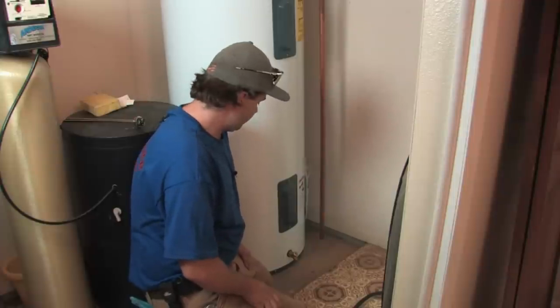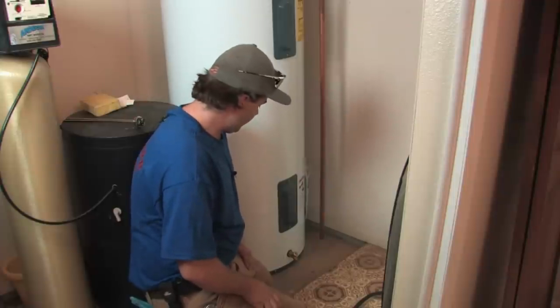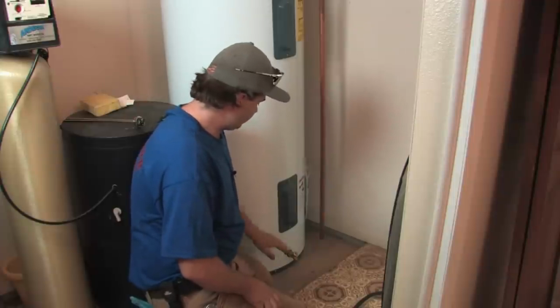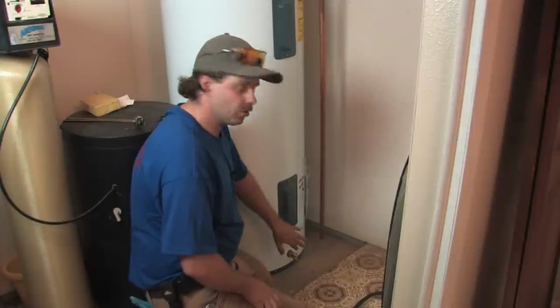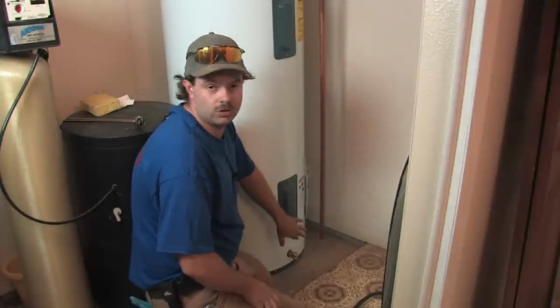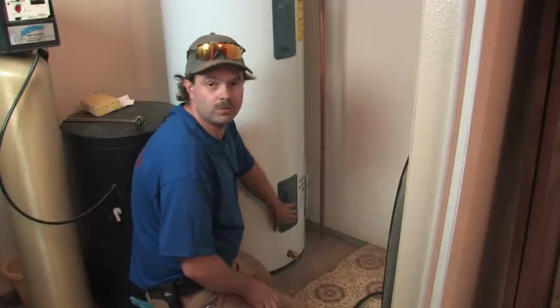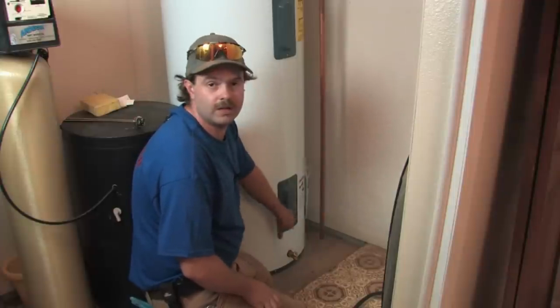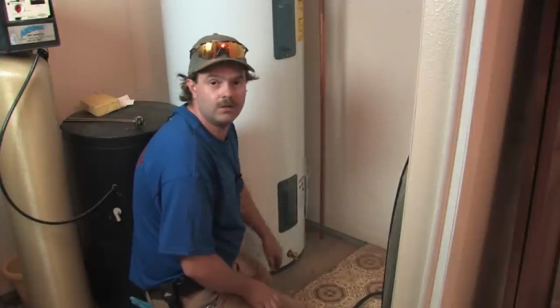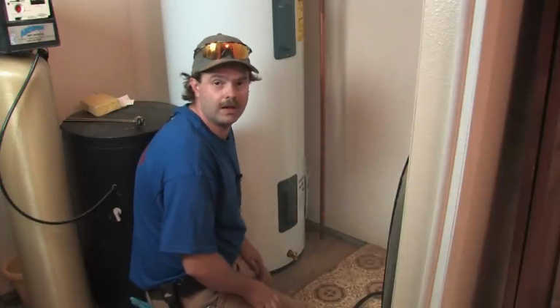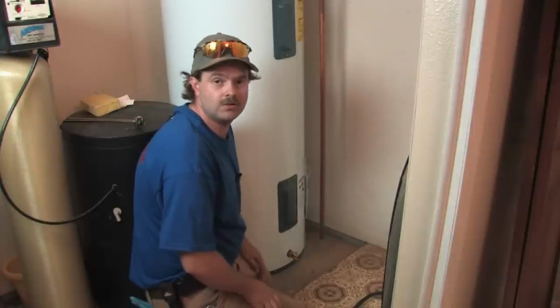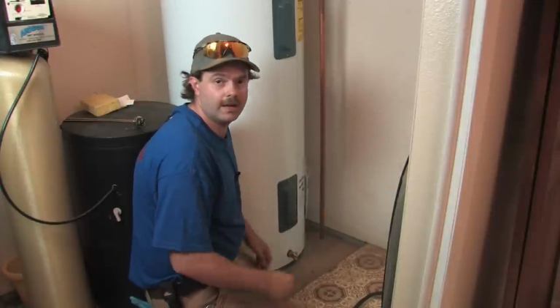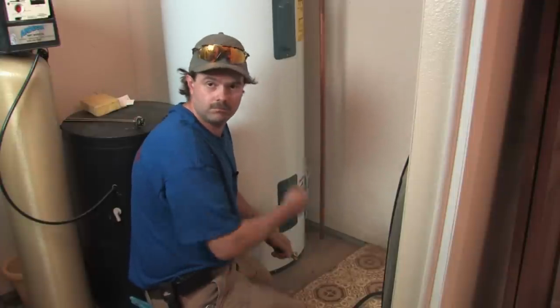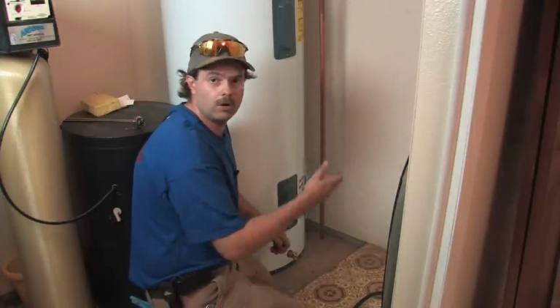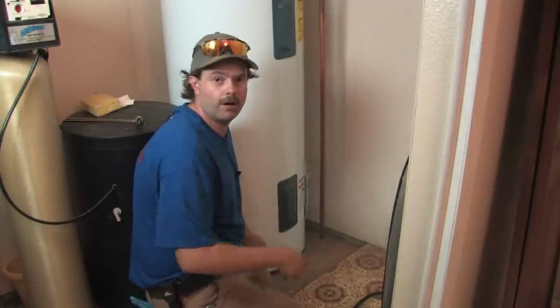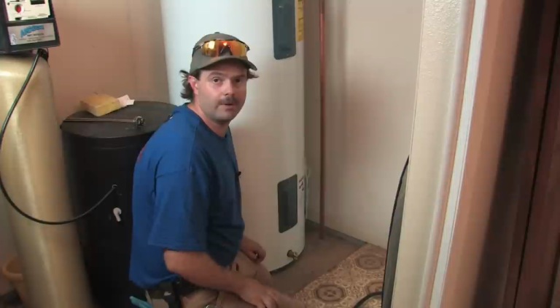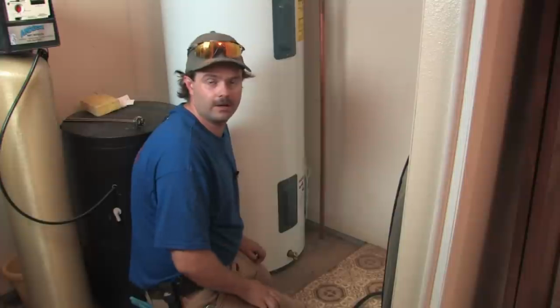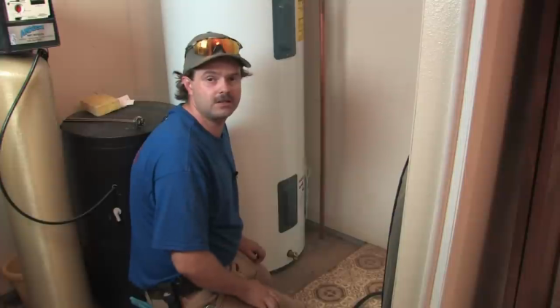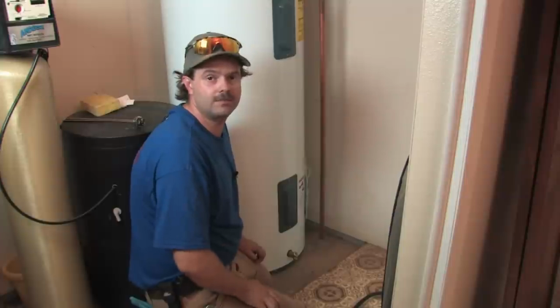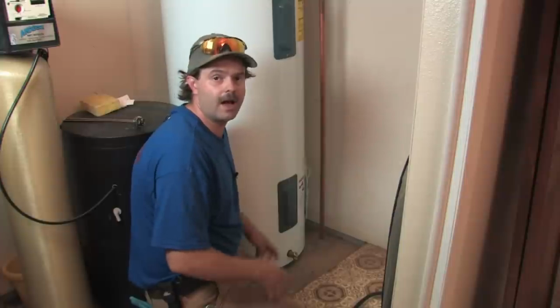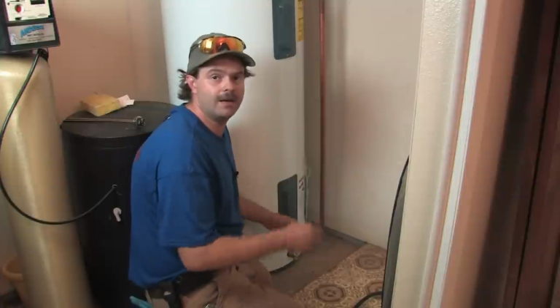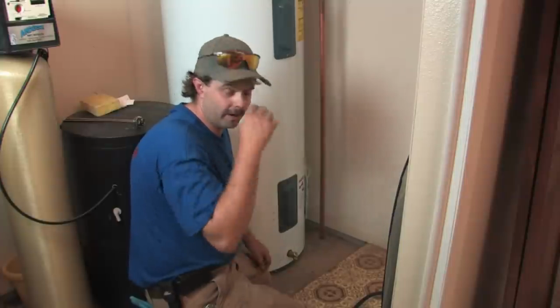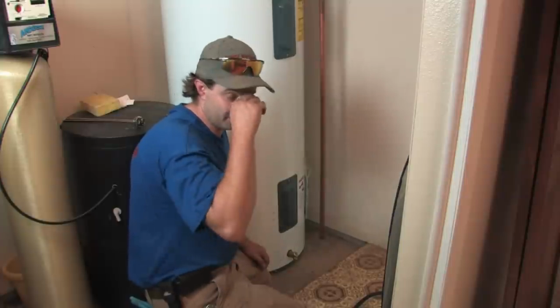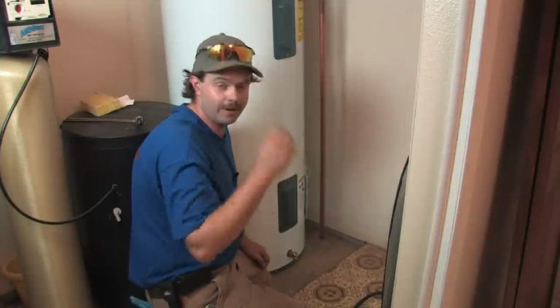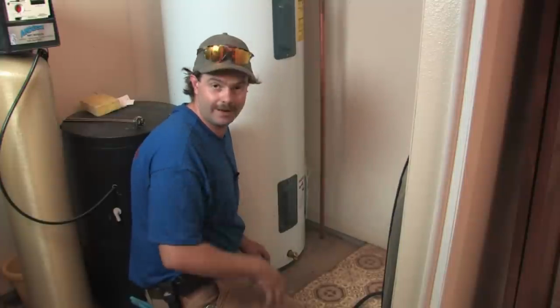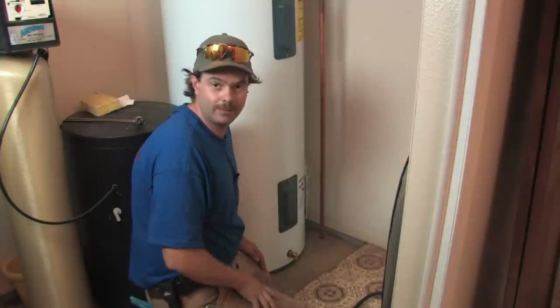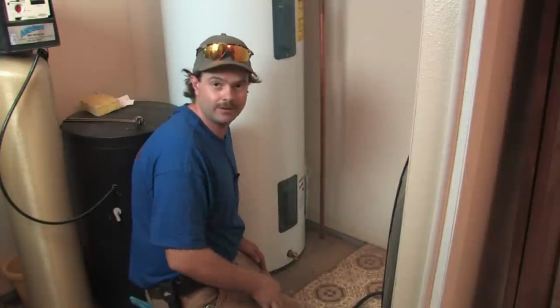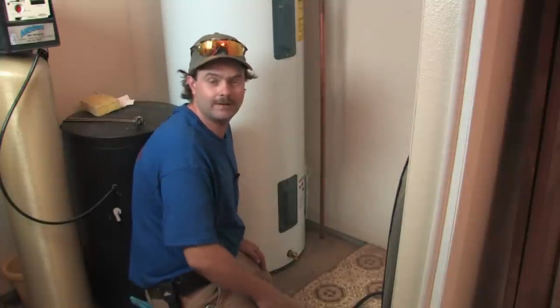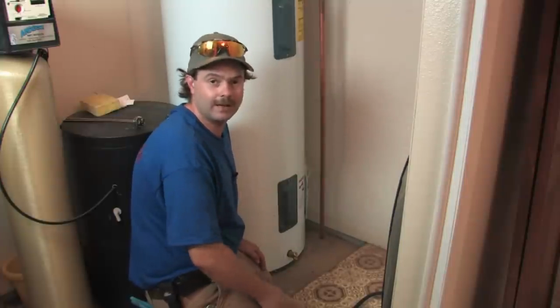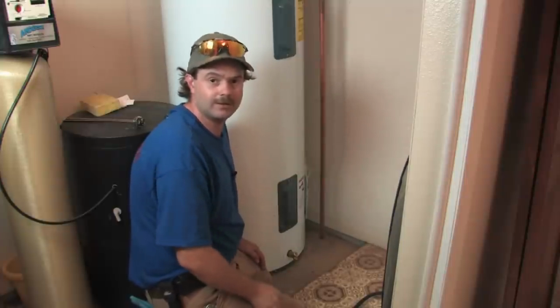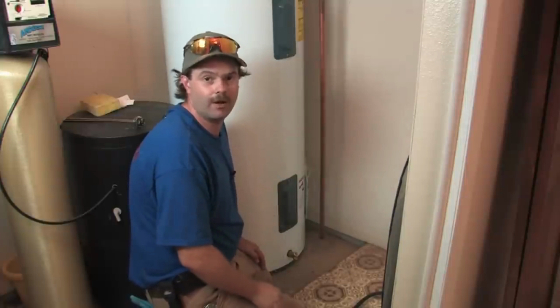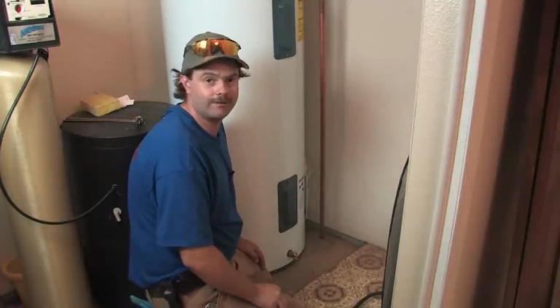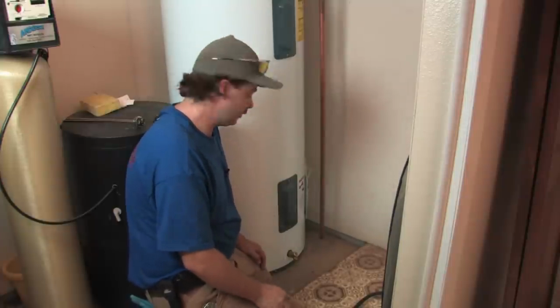But if you so choose, you can replace that lower element. It'll get you some time anyway in between paying the bills and everything else that we all have to do.